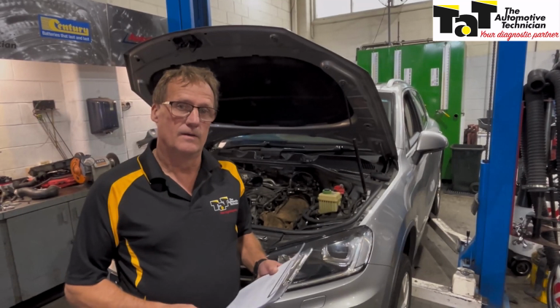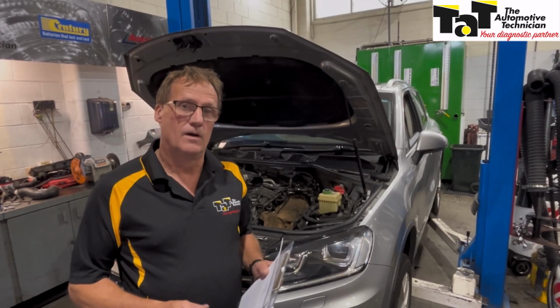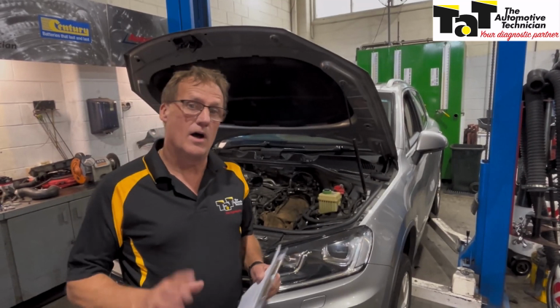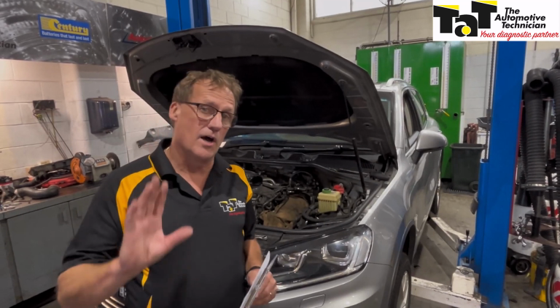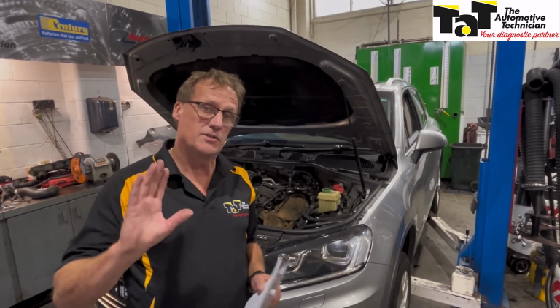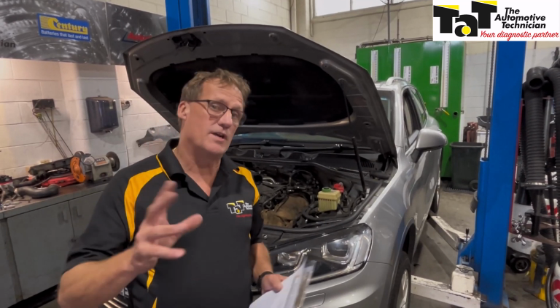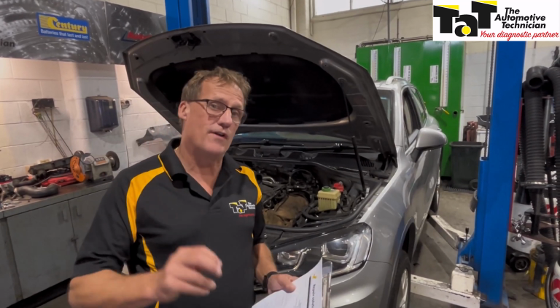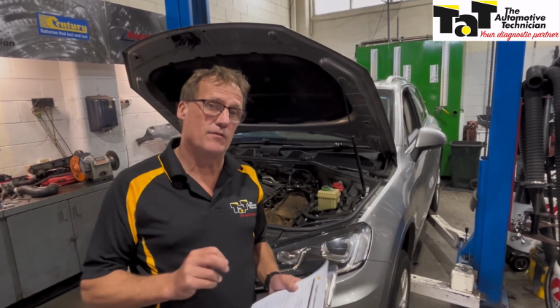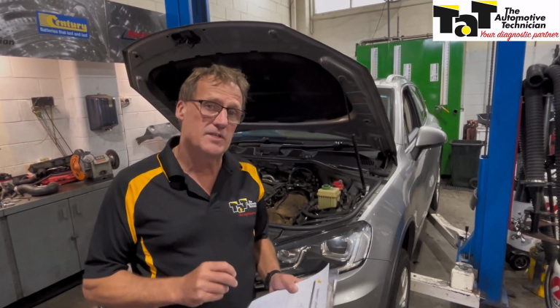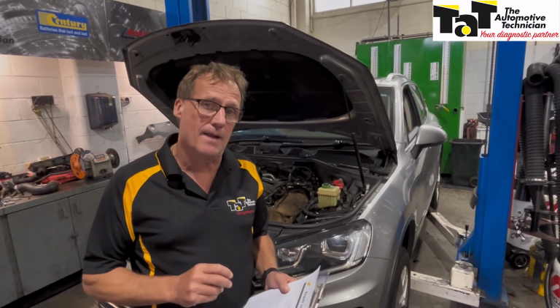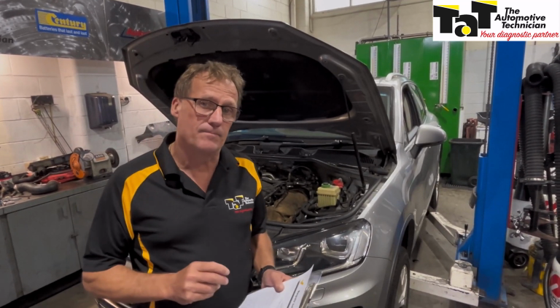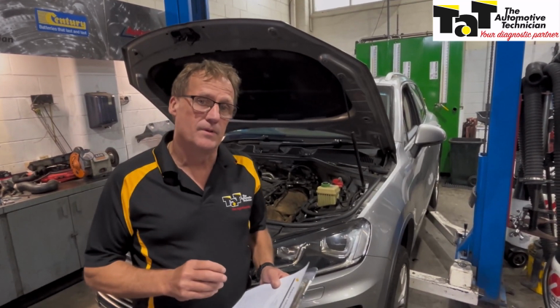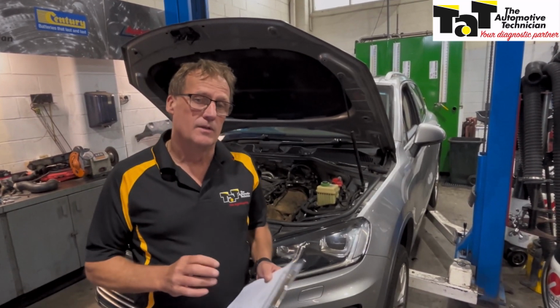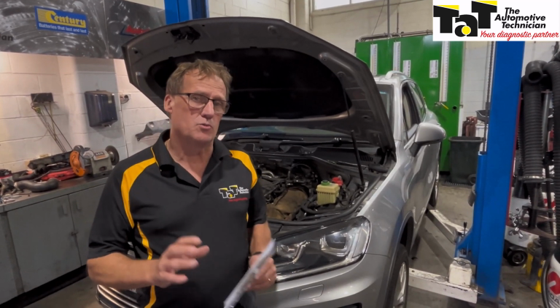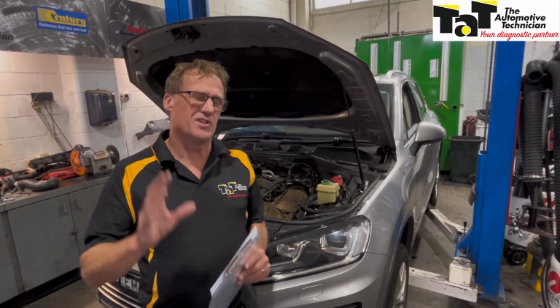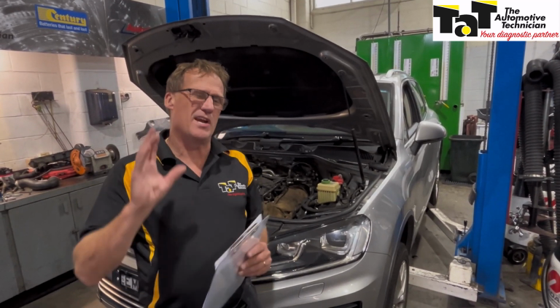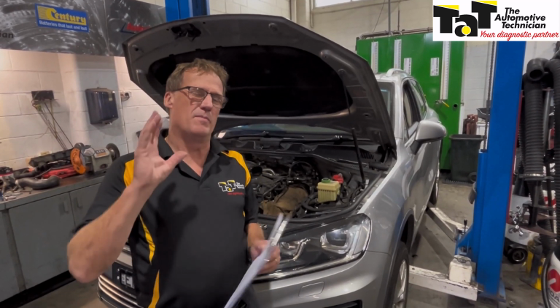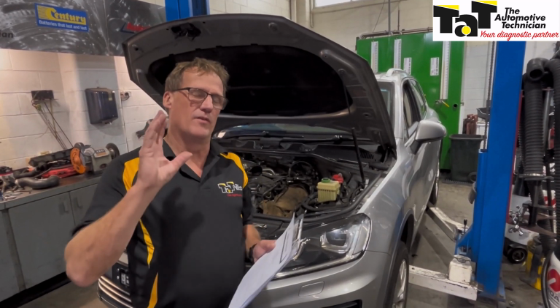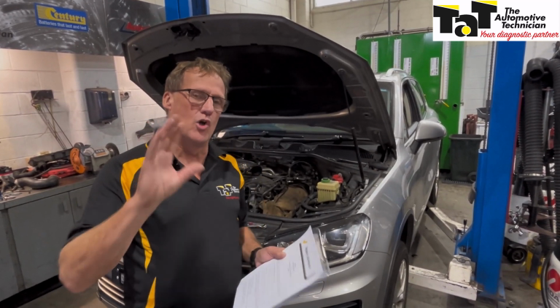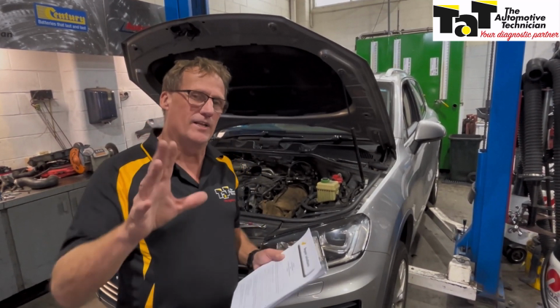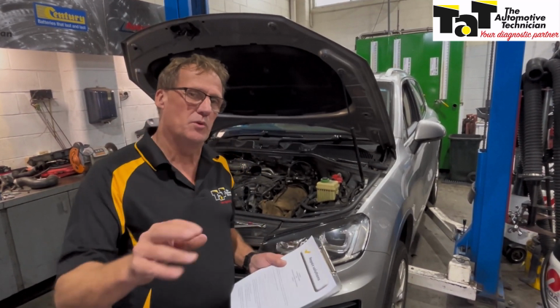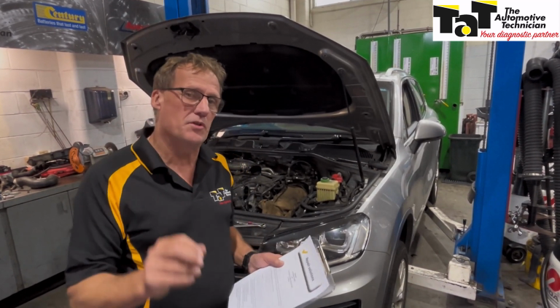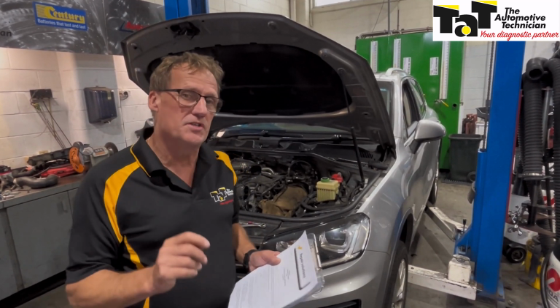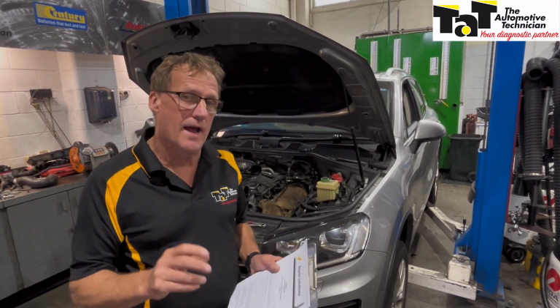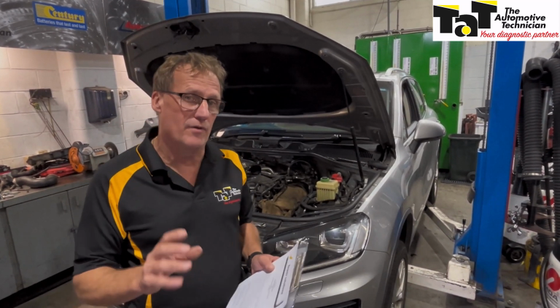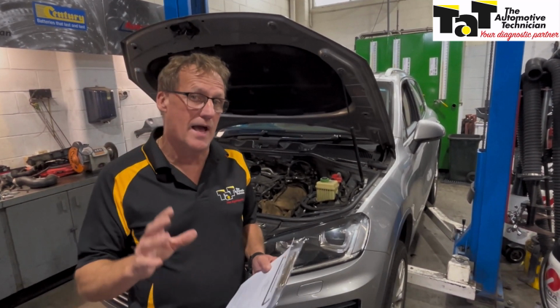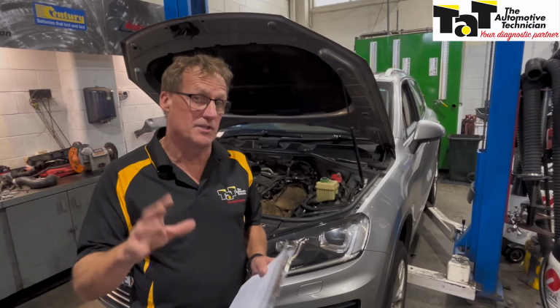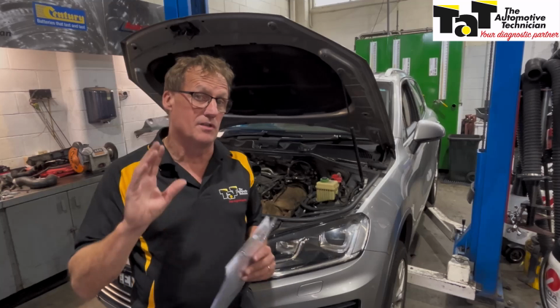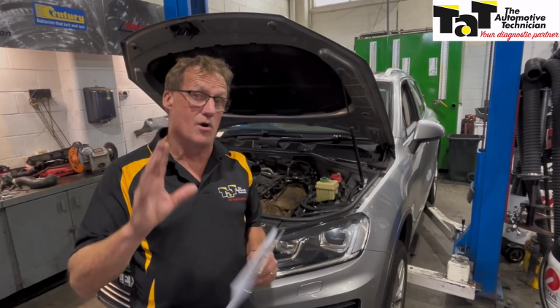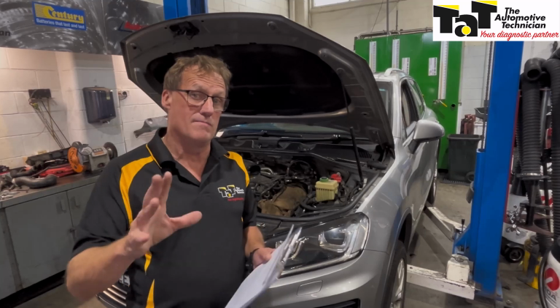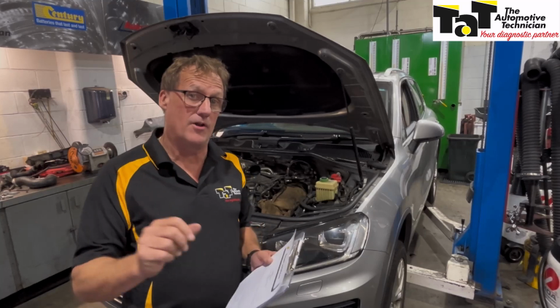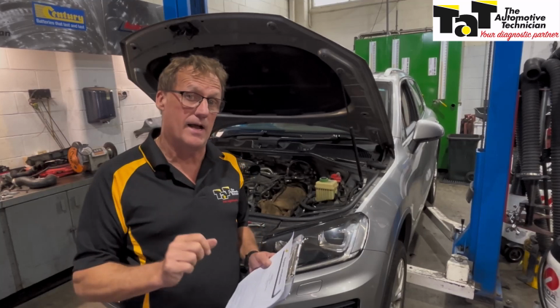Hi guys, Geoff here from TAP. Just want to share a bit of the learnings with you today in regards to the modern motor car.